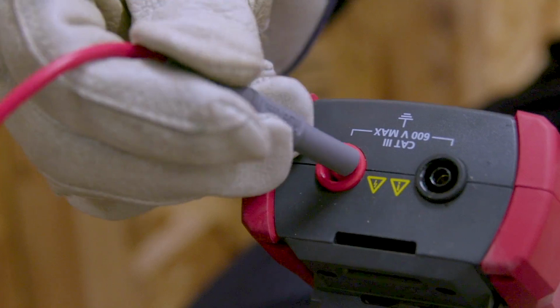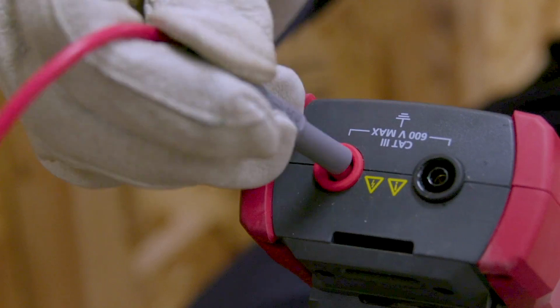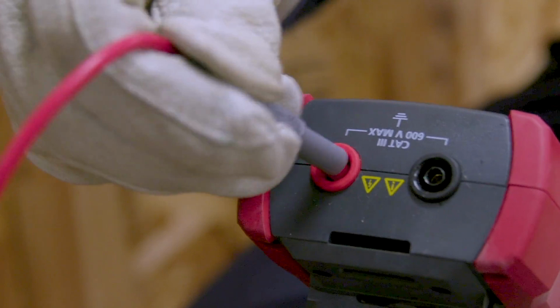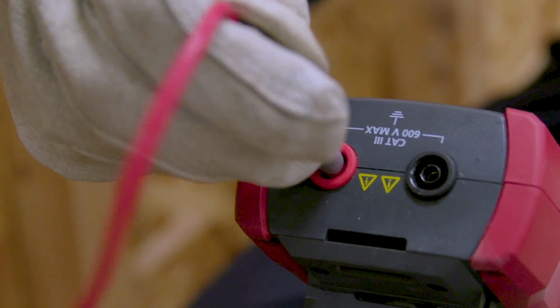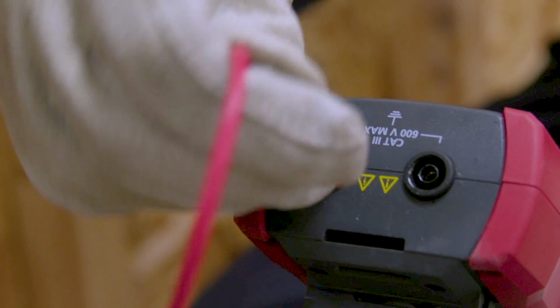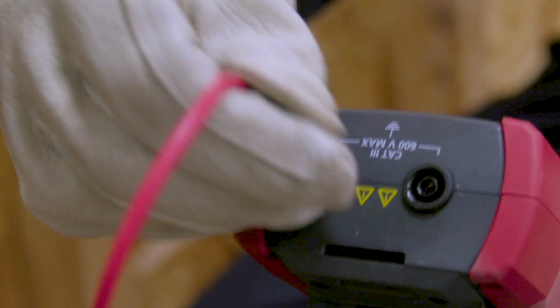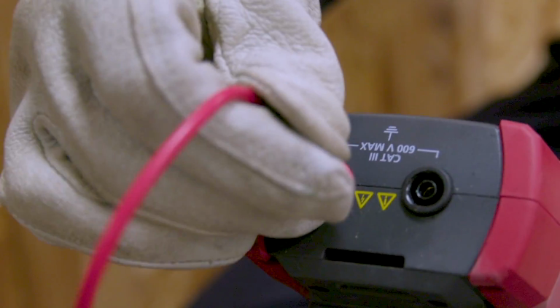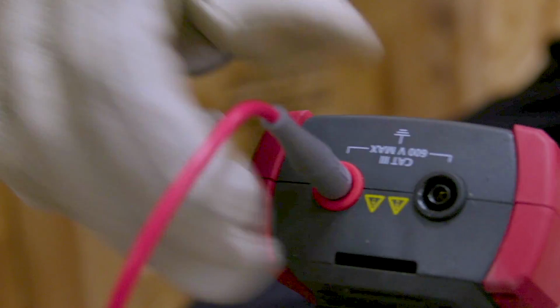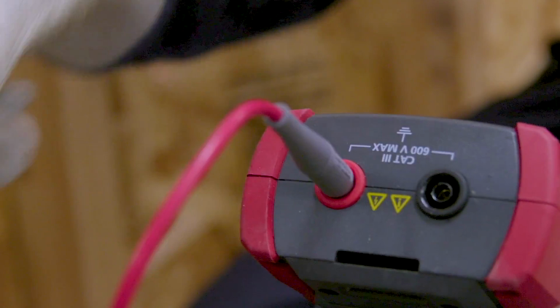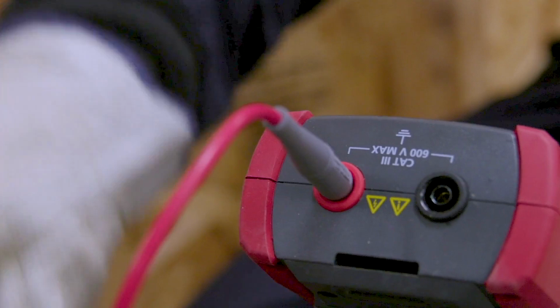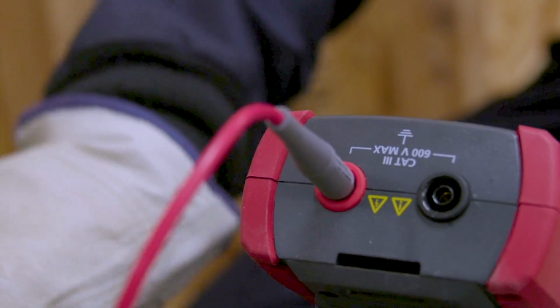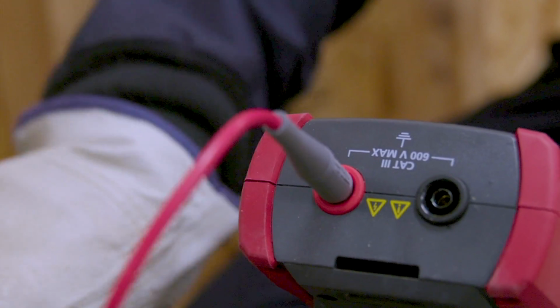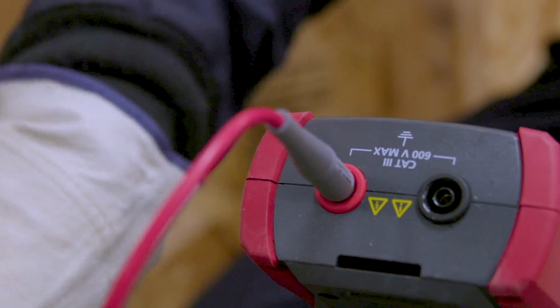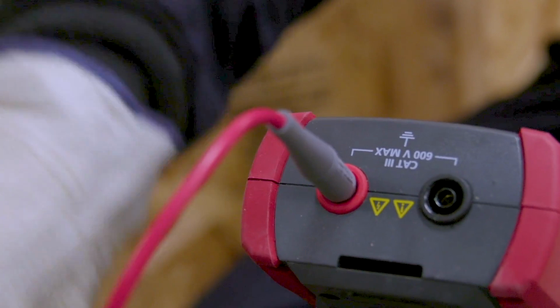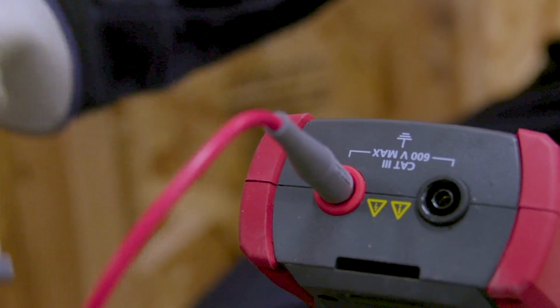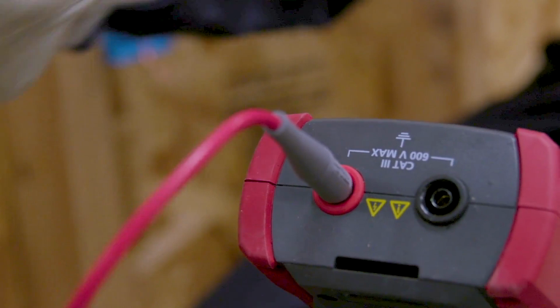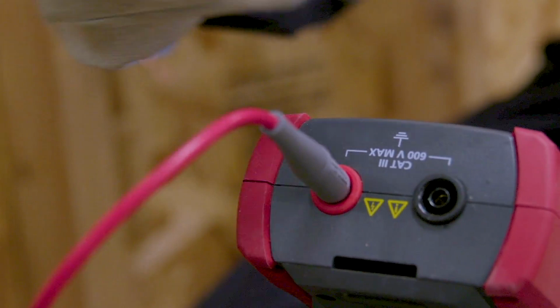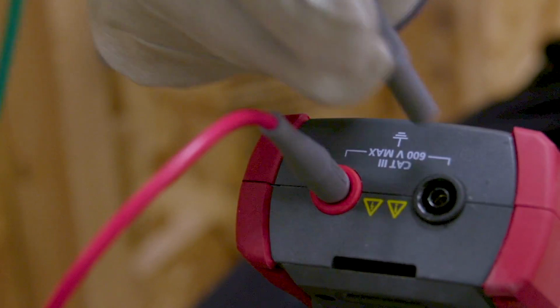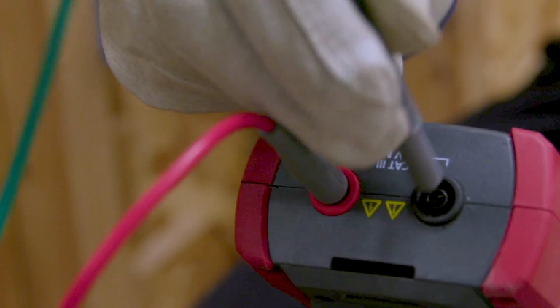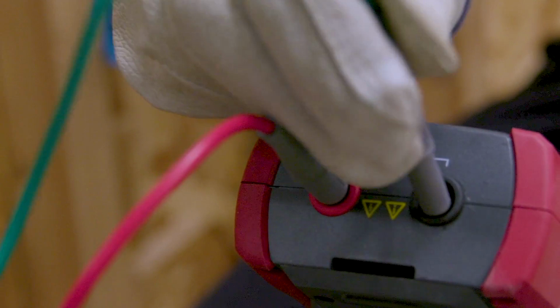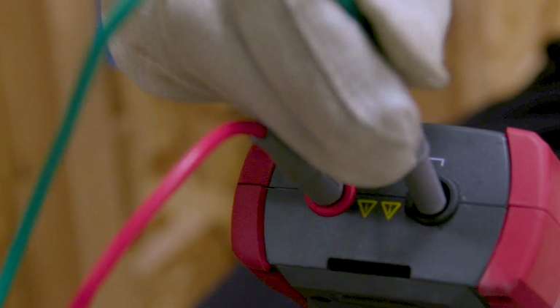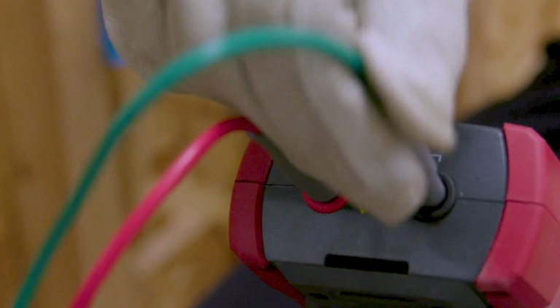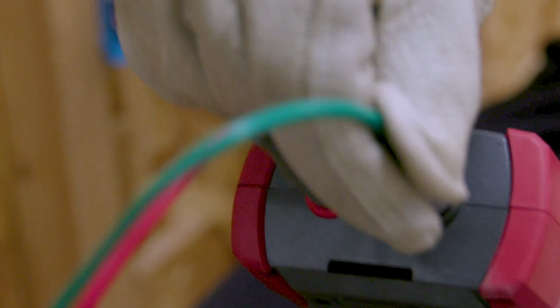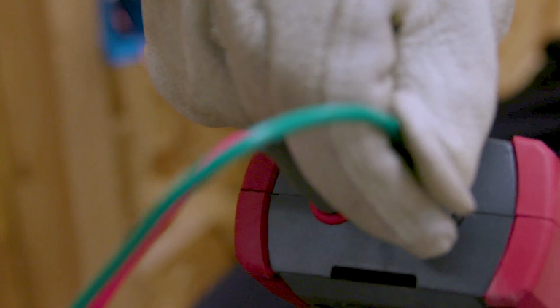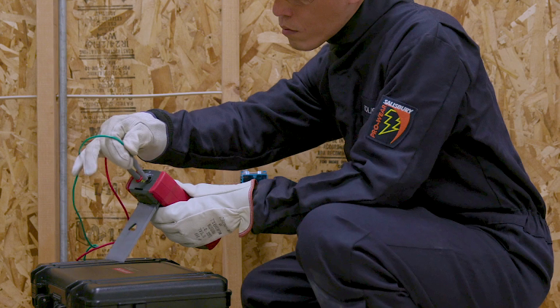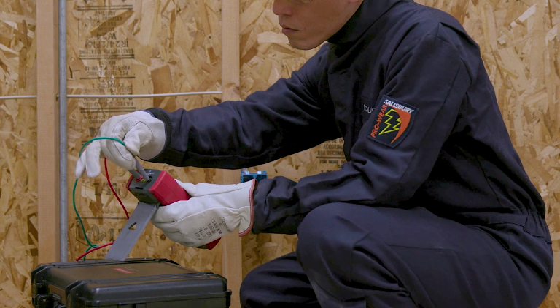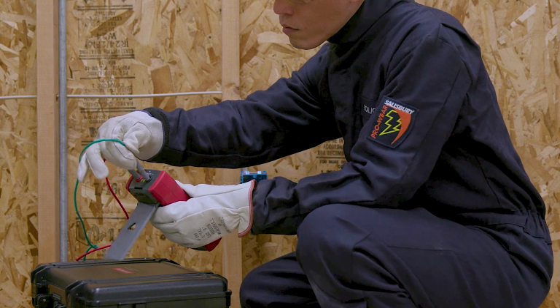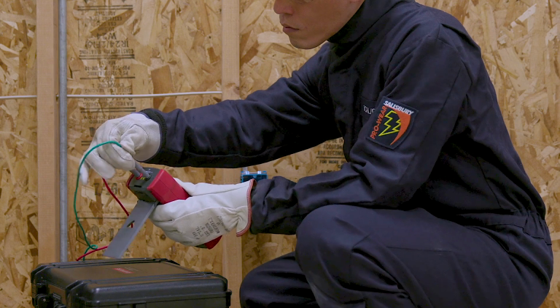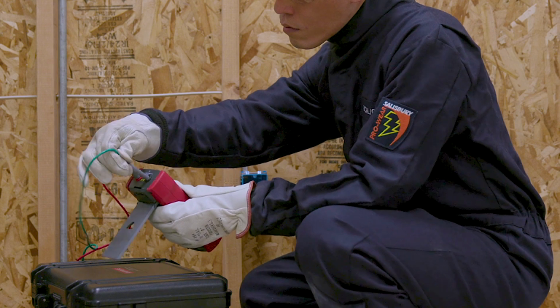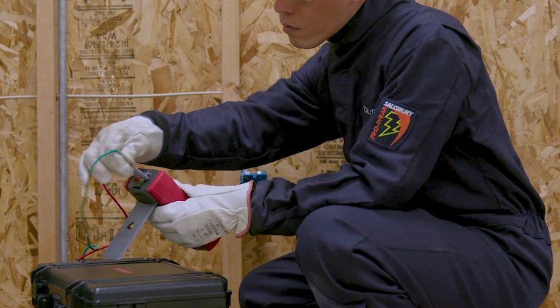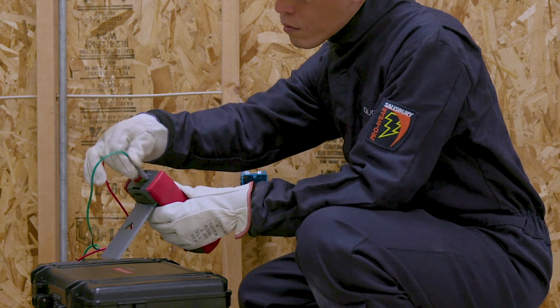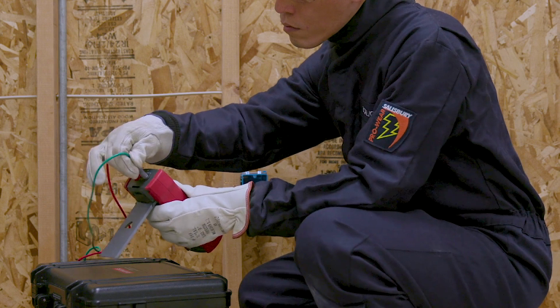First, set up the transmitter. Connect the test leads to the transmitter and press the power button.